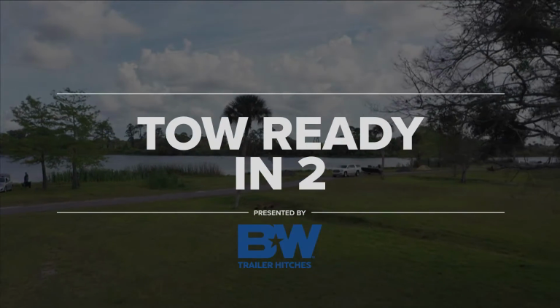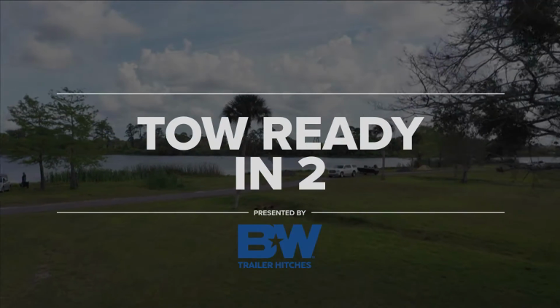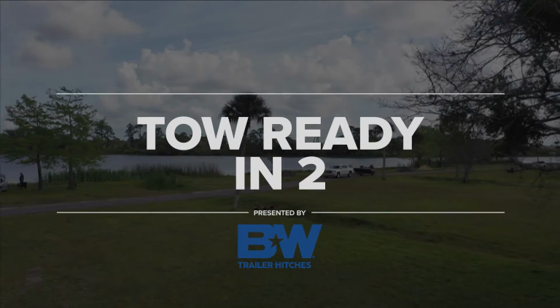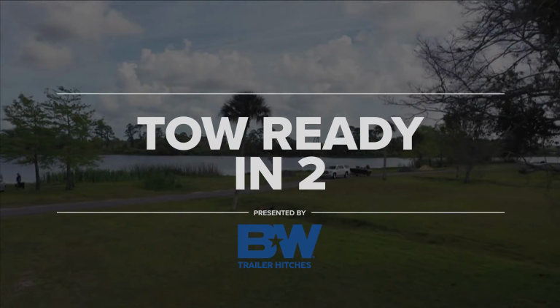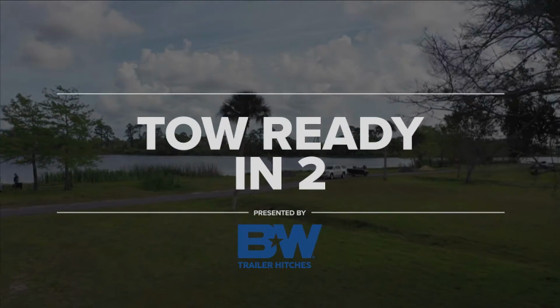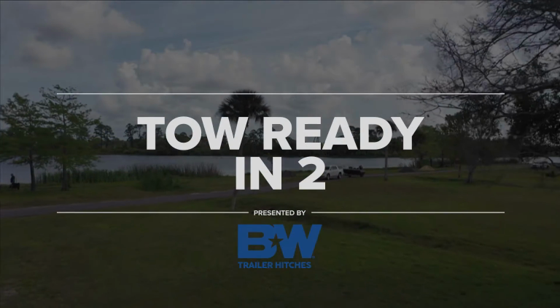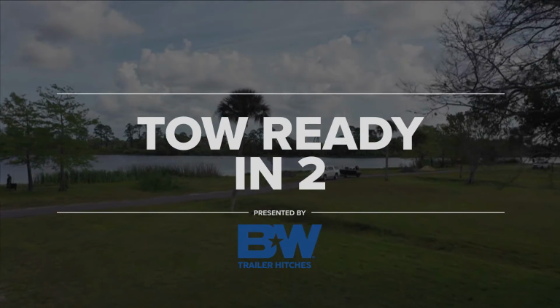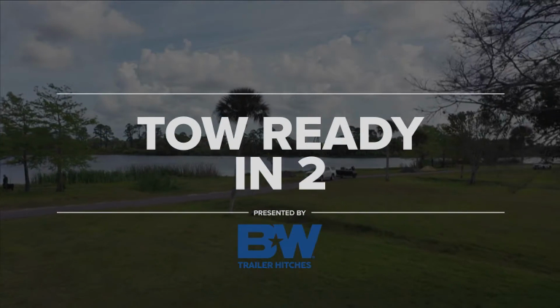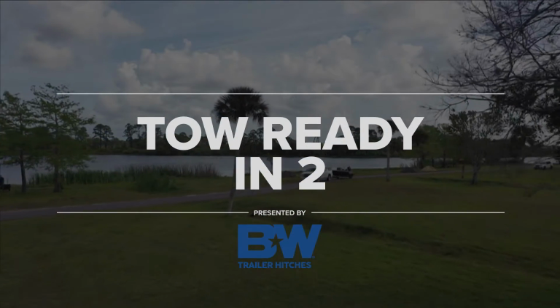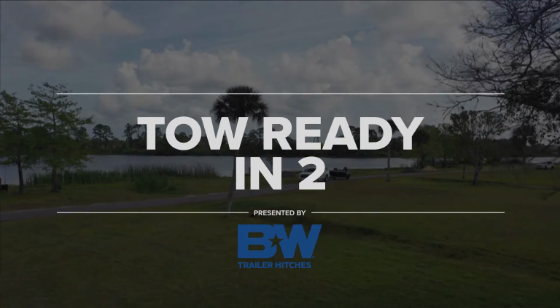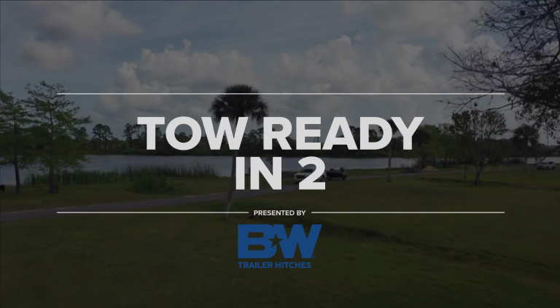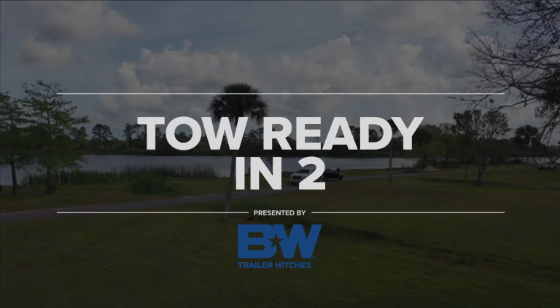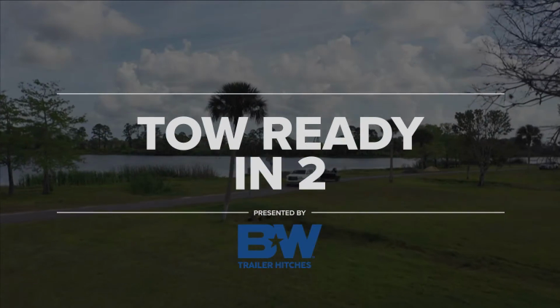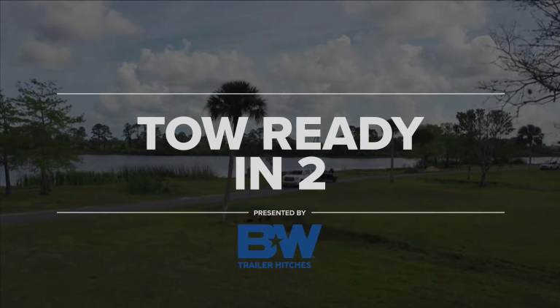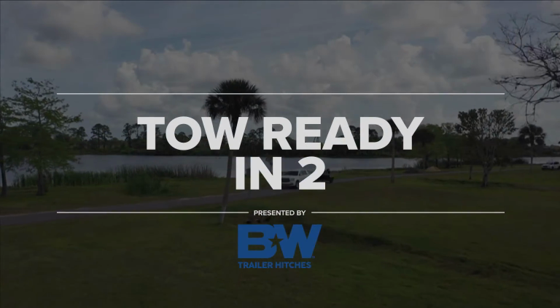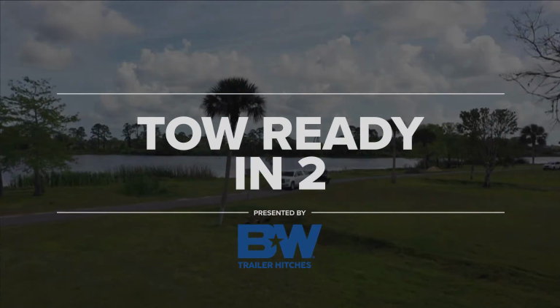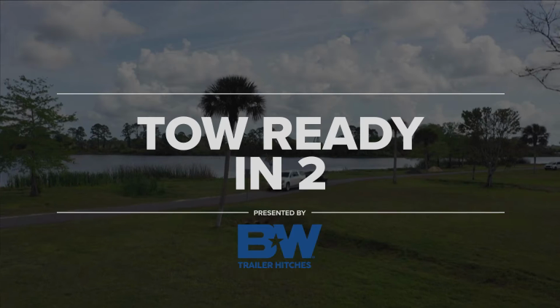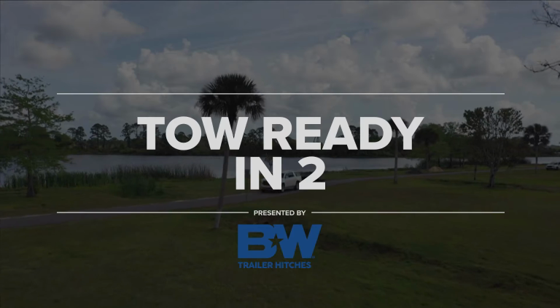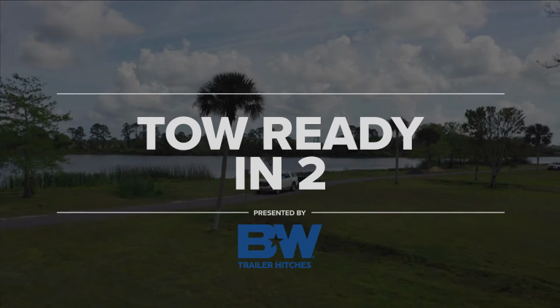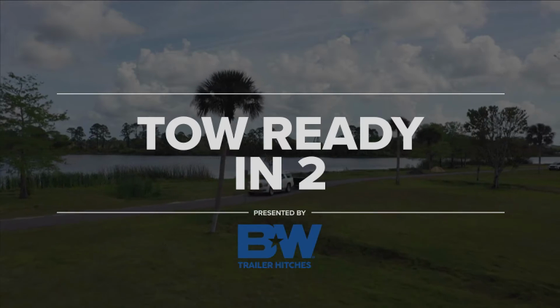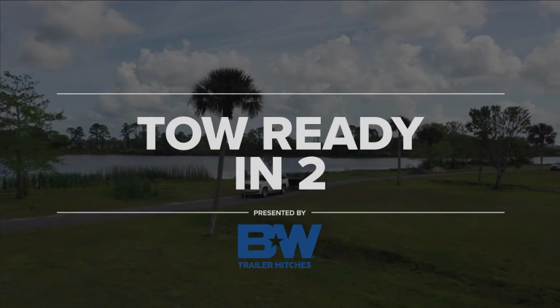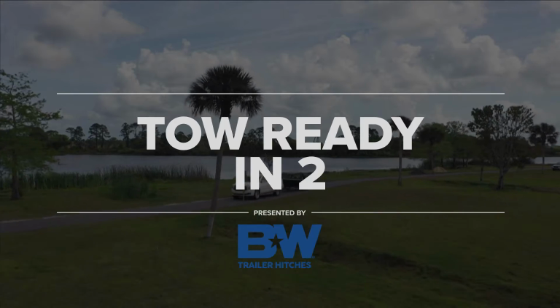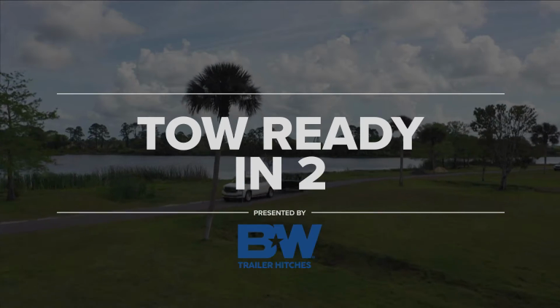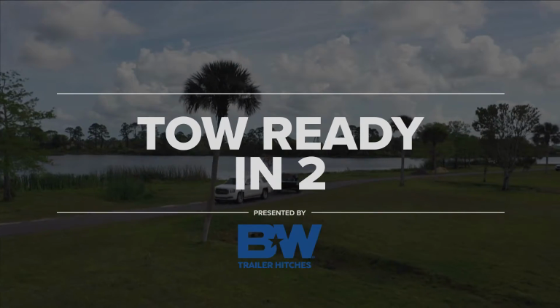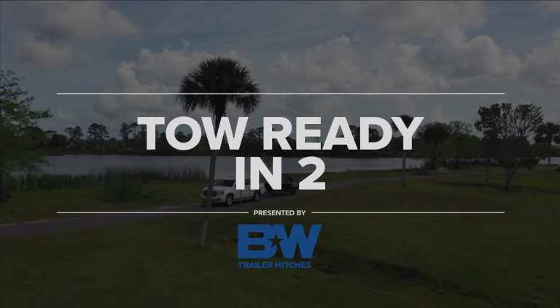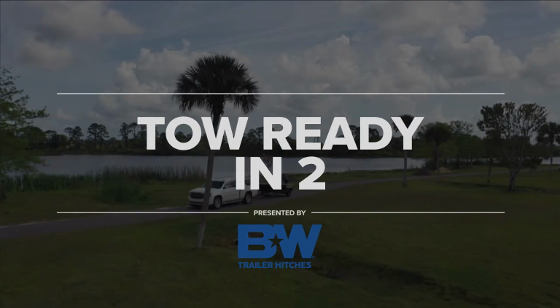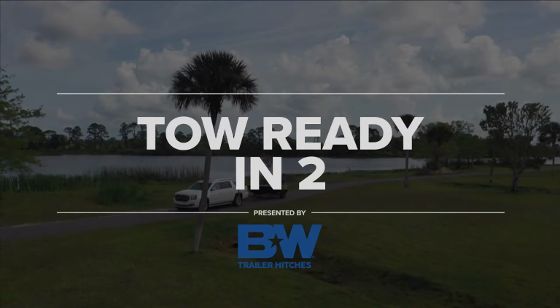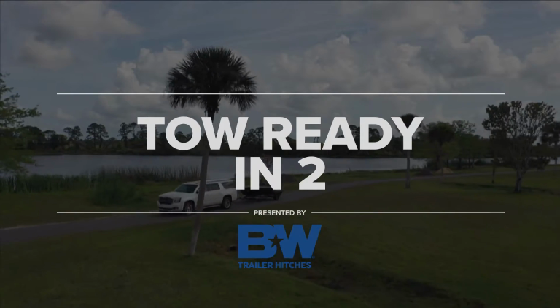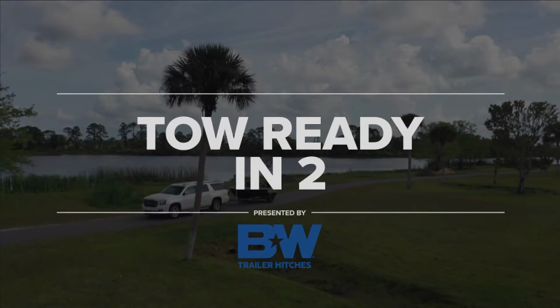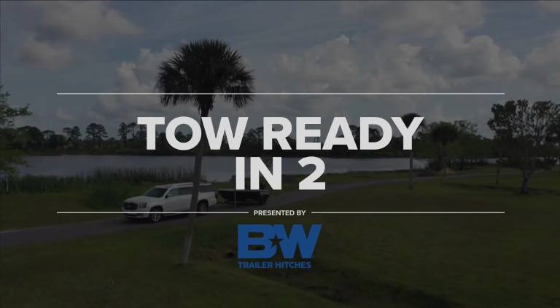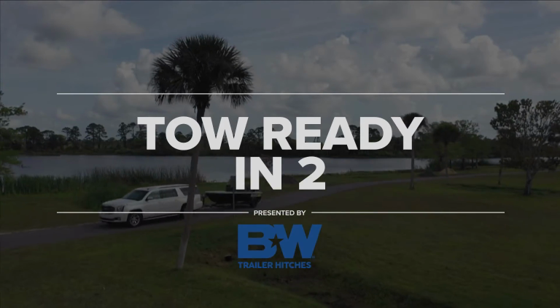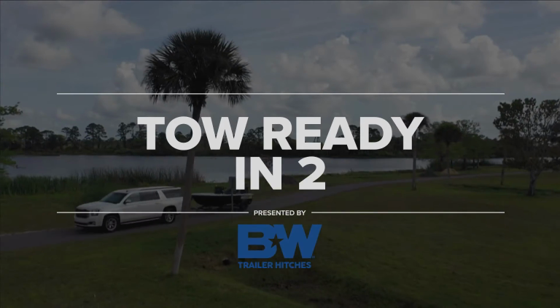Hi, I'm Dr. Todd Kuhn, one of the editors of Game & Fish magazine, and welcome to B&W's Tow Ready in Two.